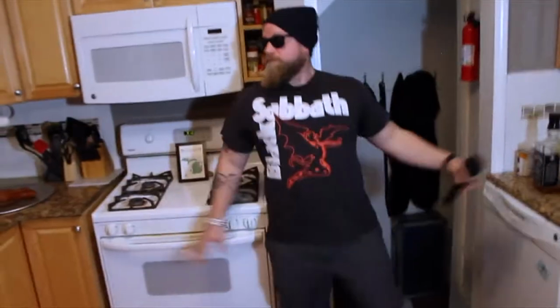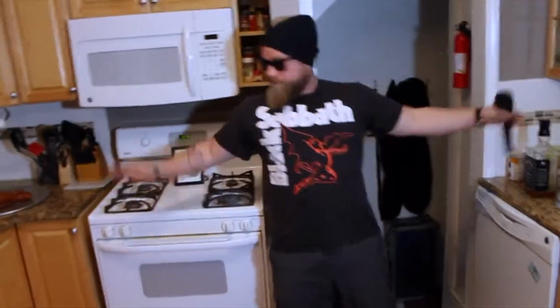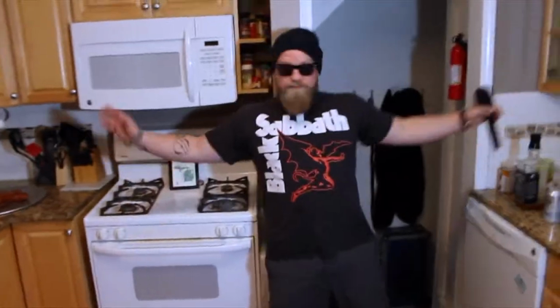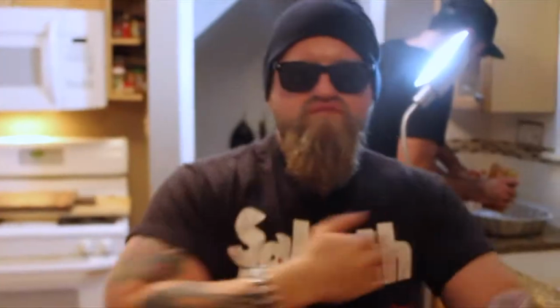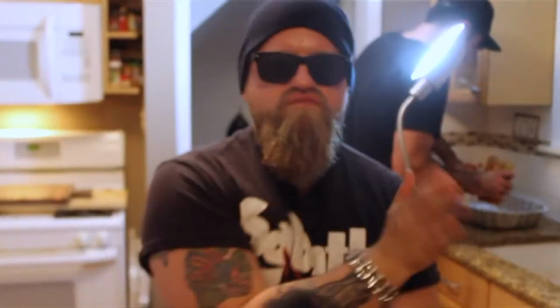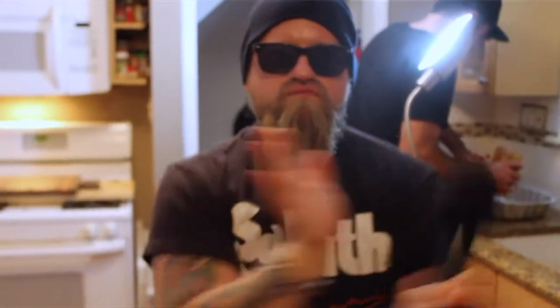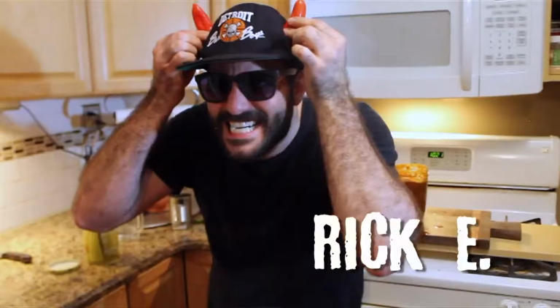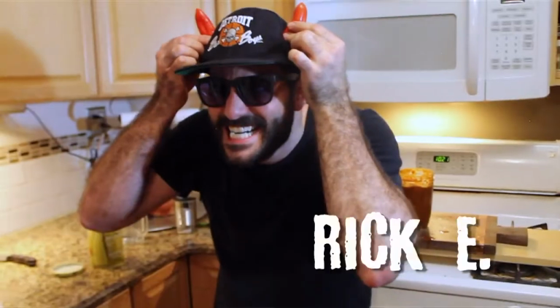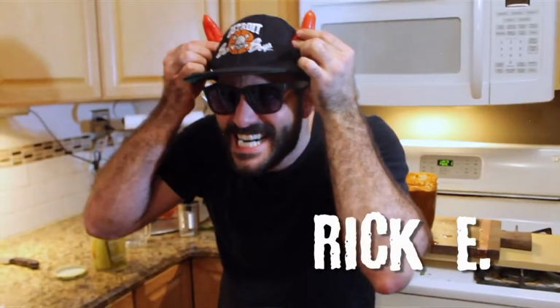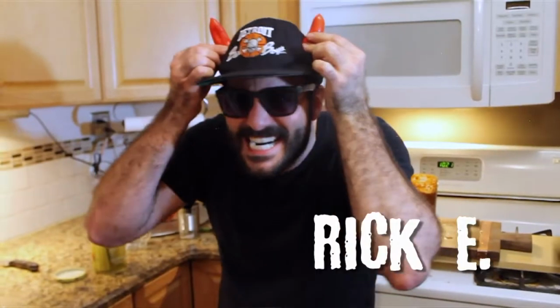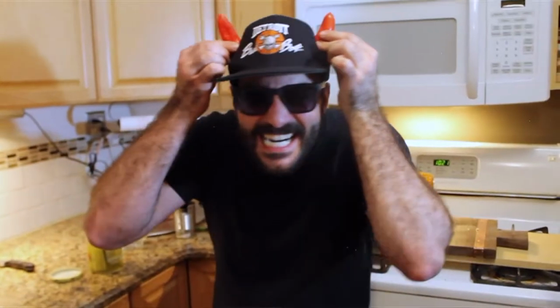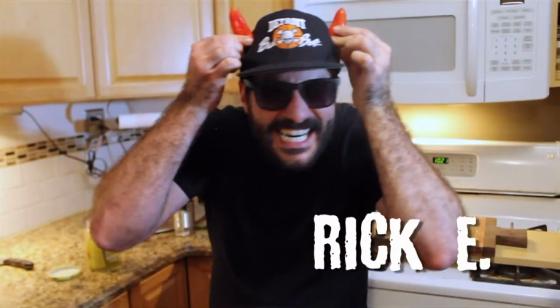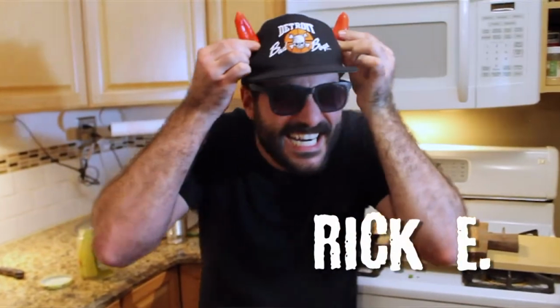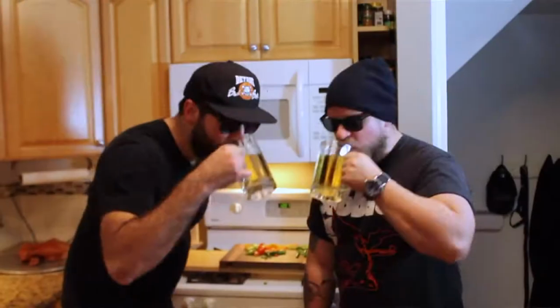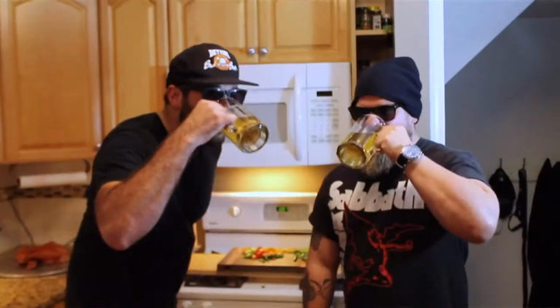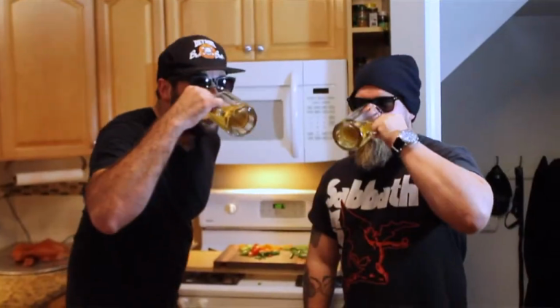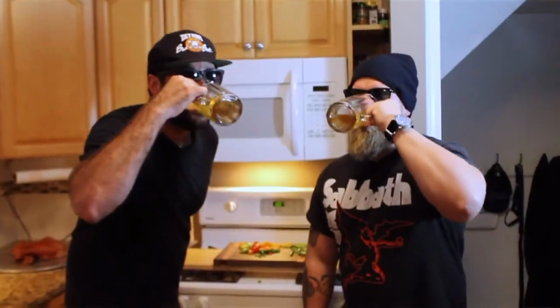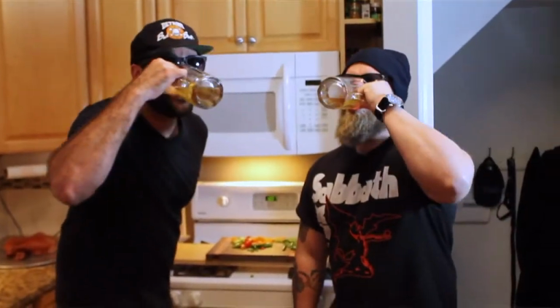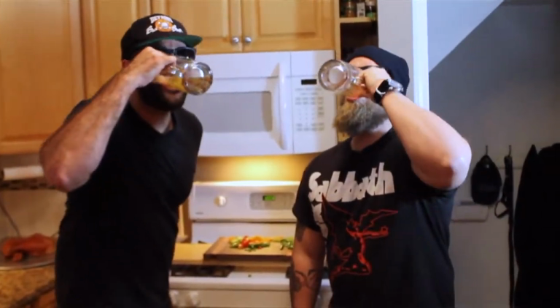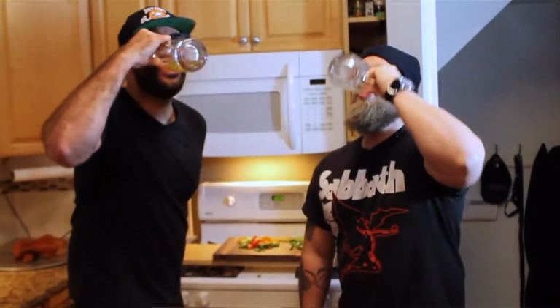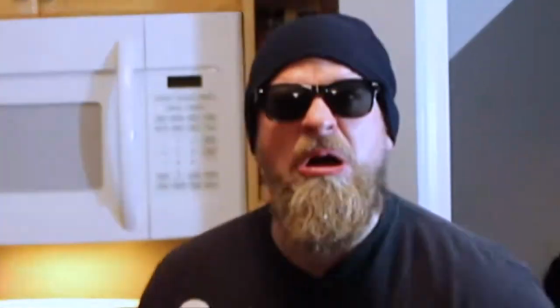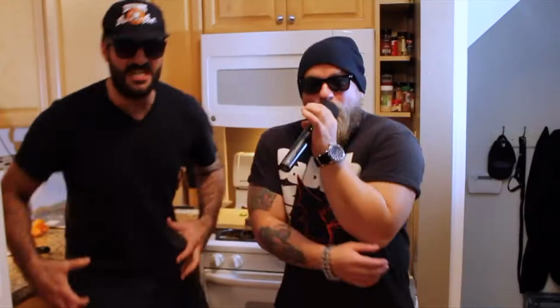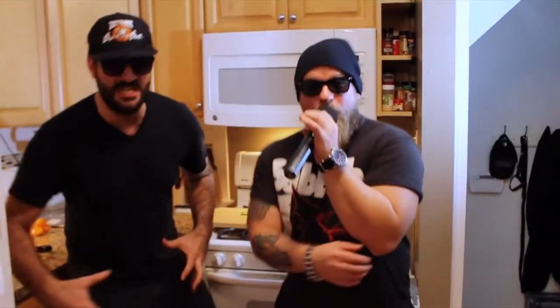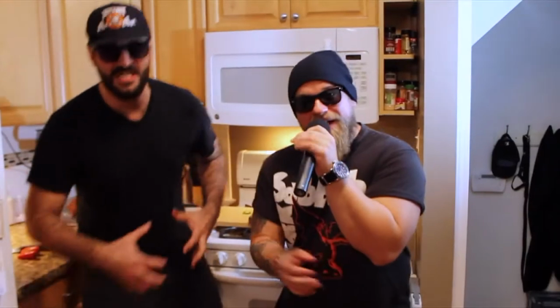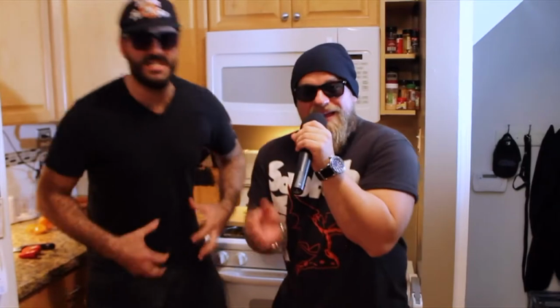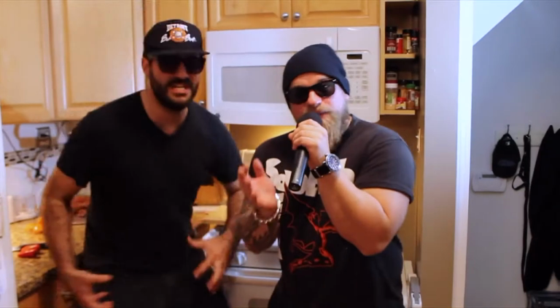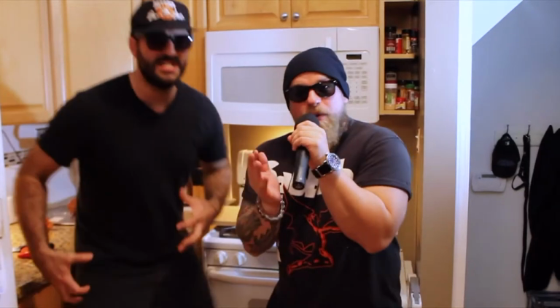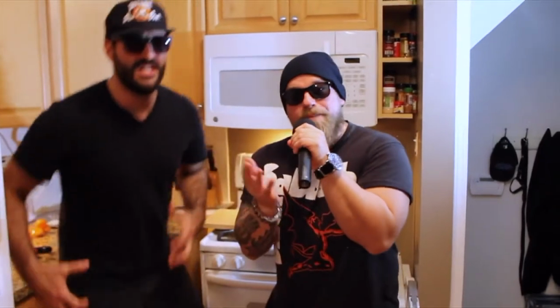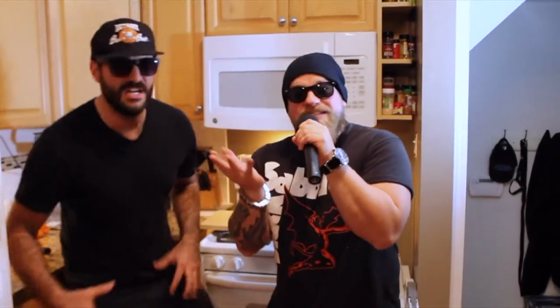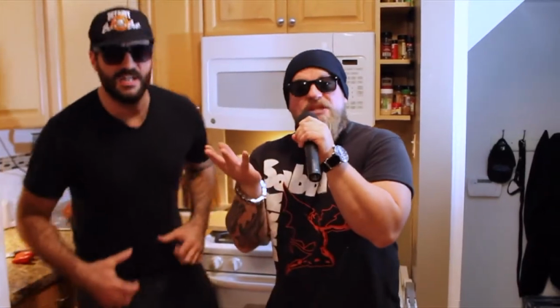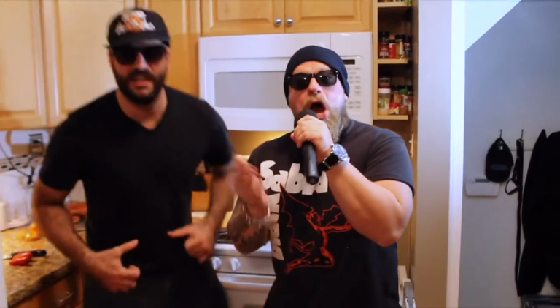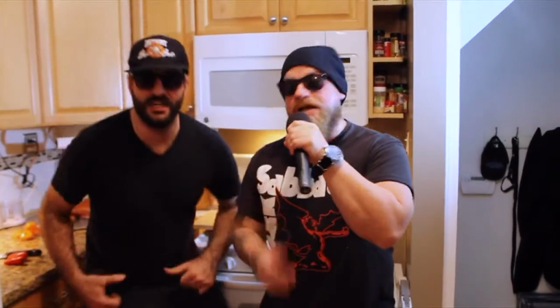We're over here at Ricky's house — editor, director, Rick. Let's prep the sauce!